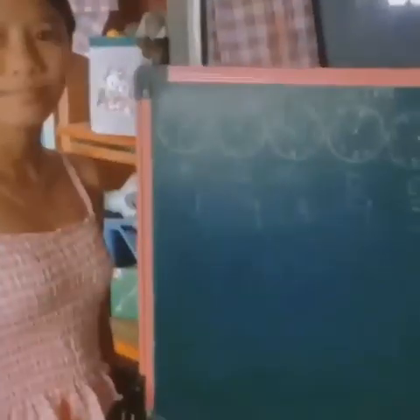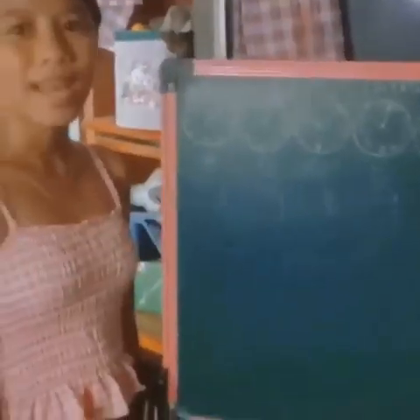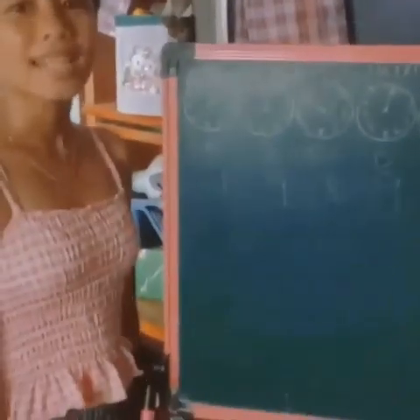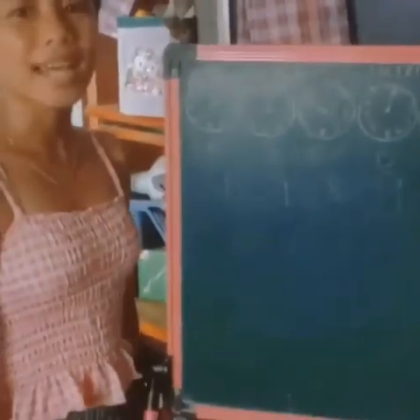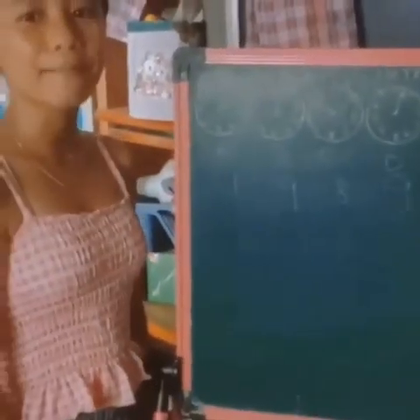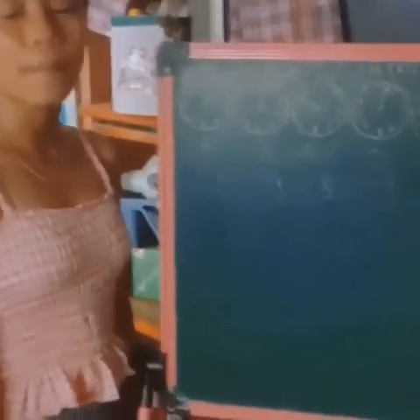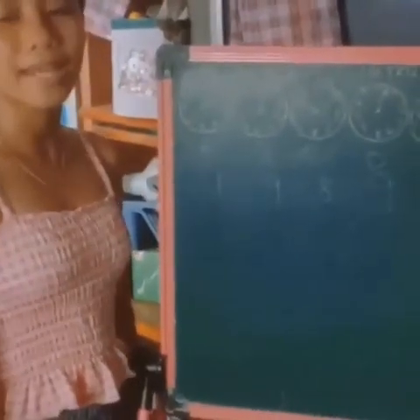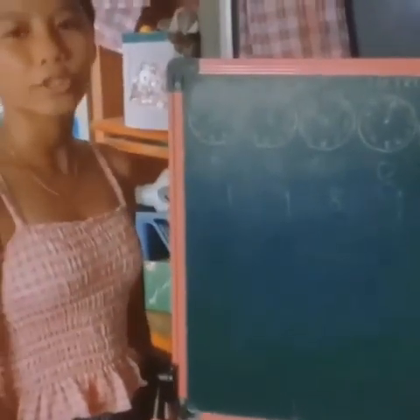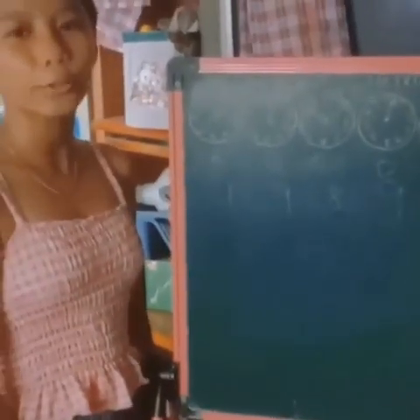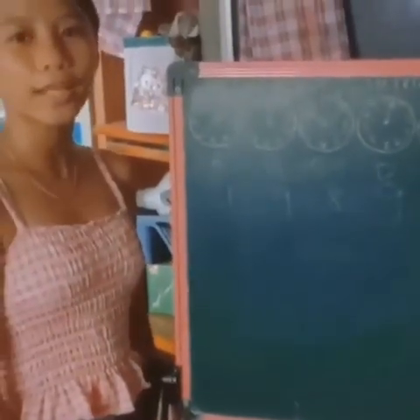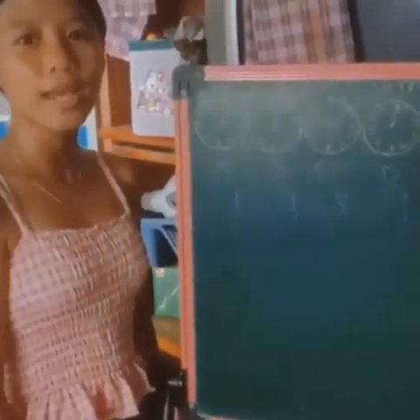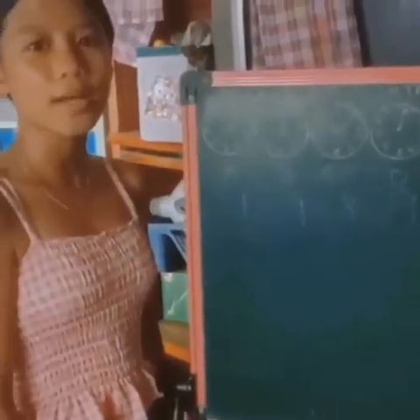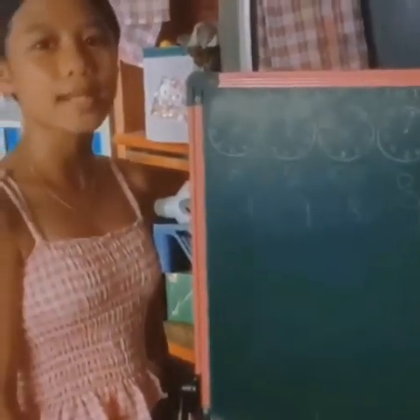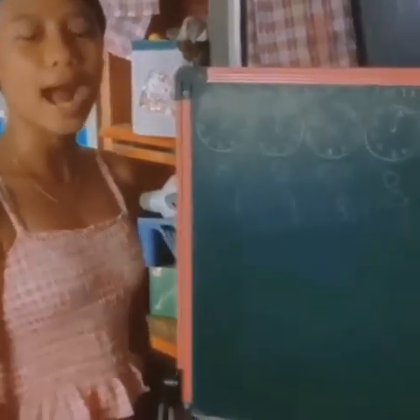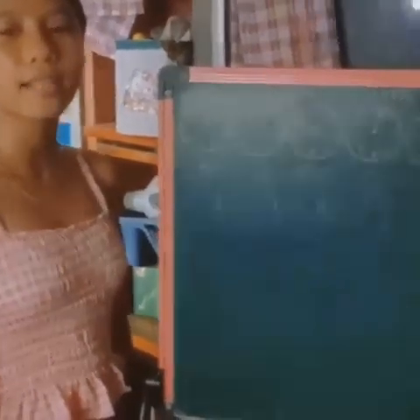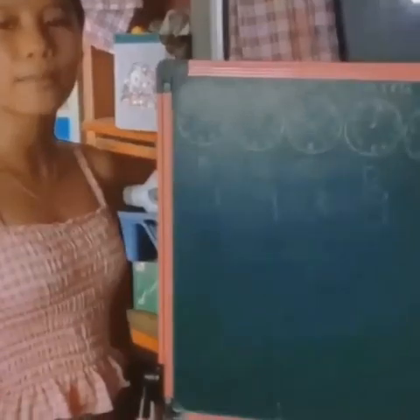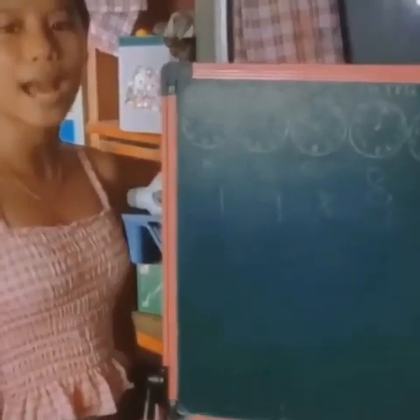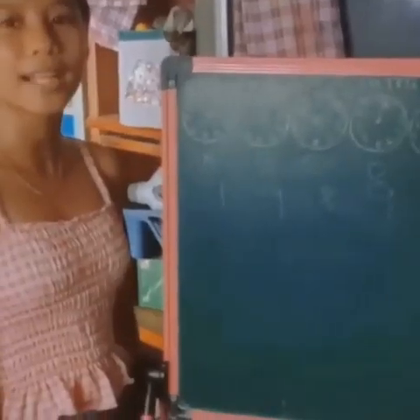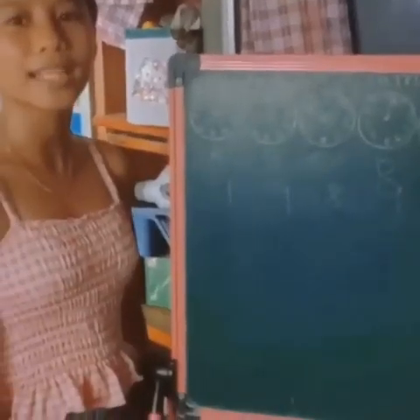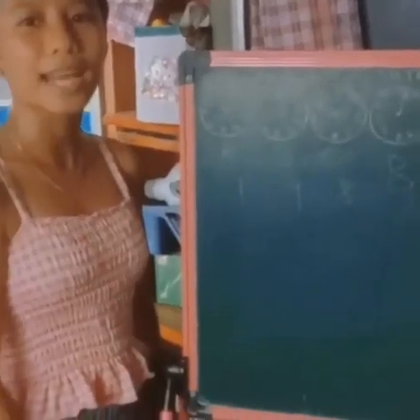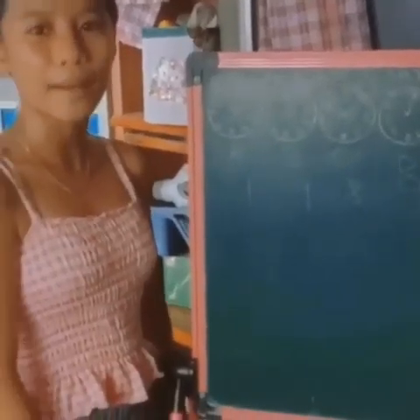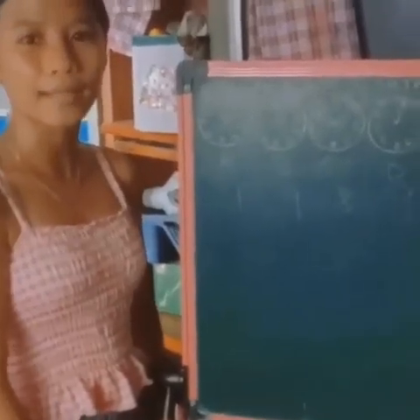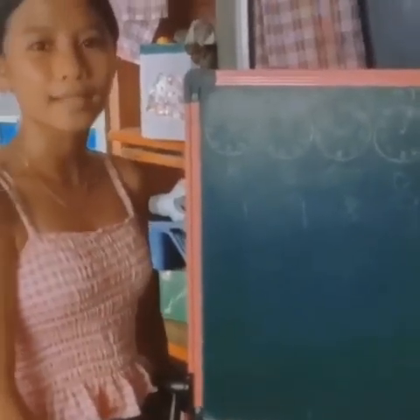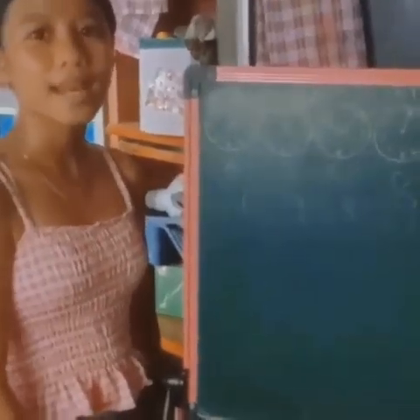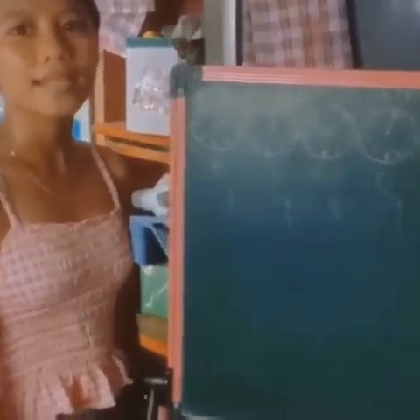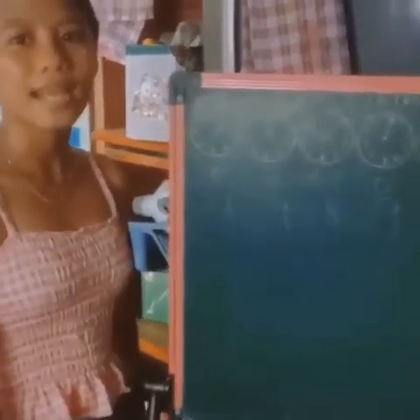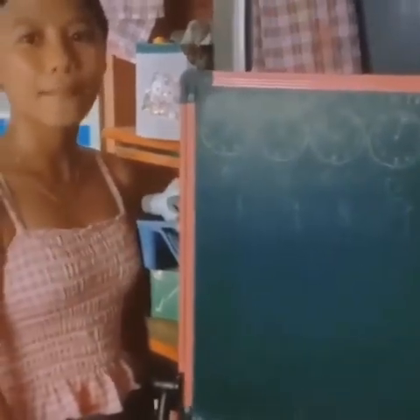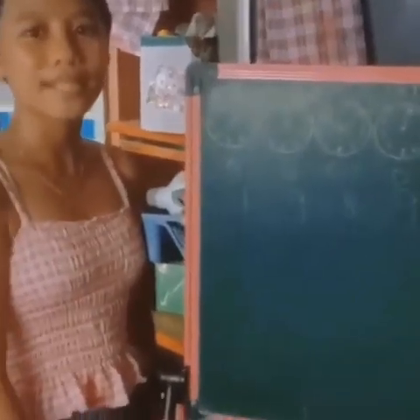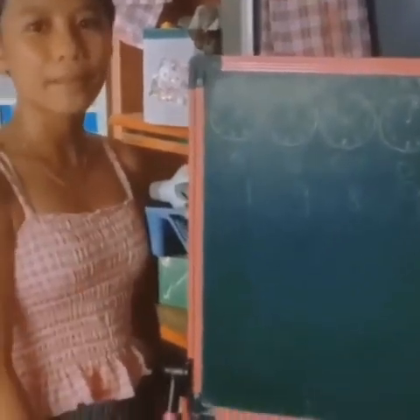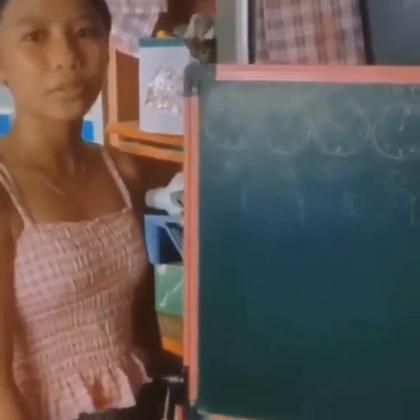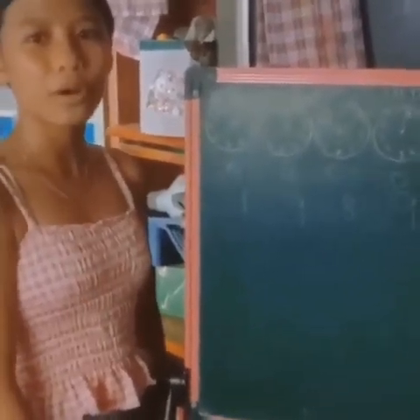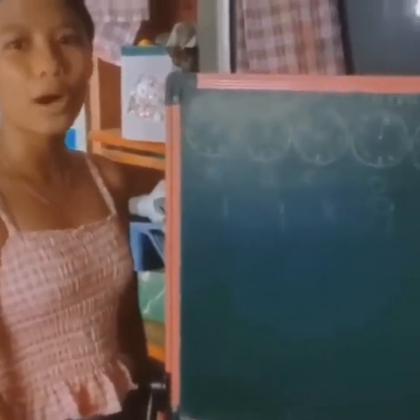Sana po may natutunan kayo sa aking ipinahaging kaalaman. Salamat sa panunood!